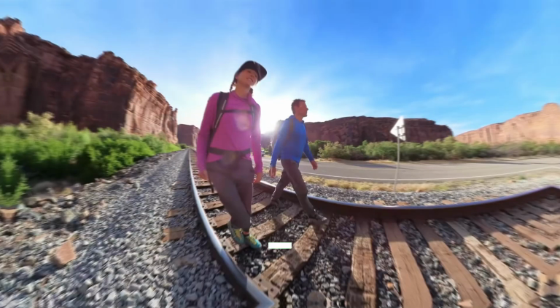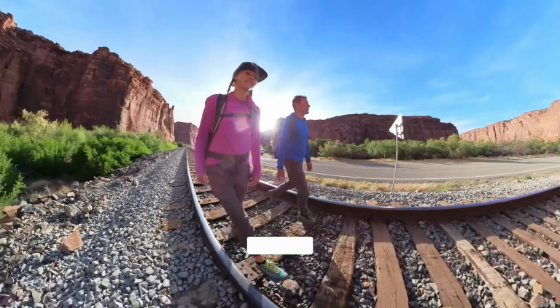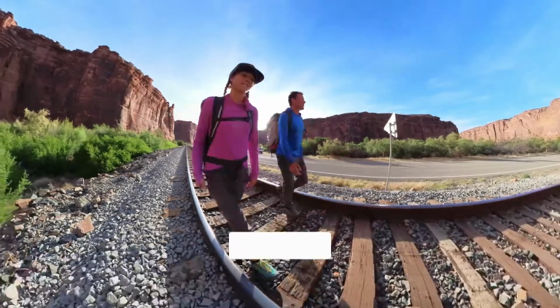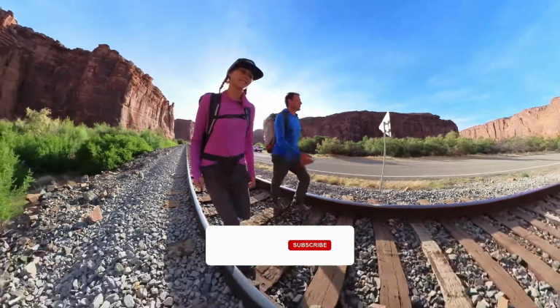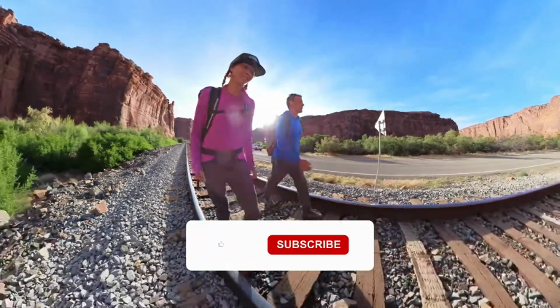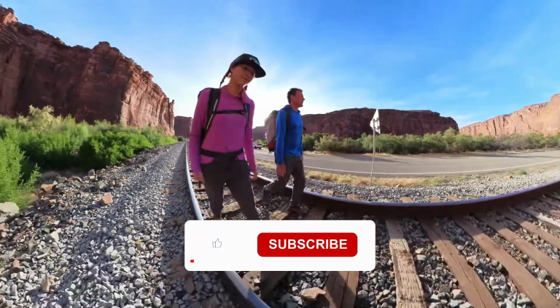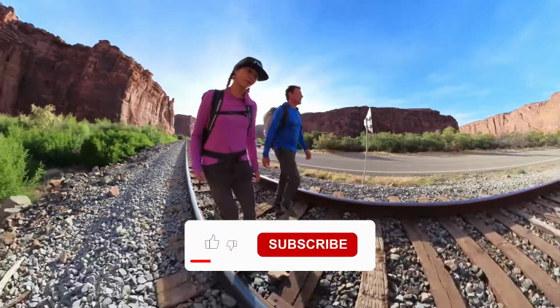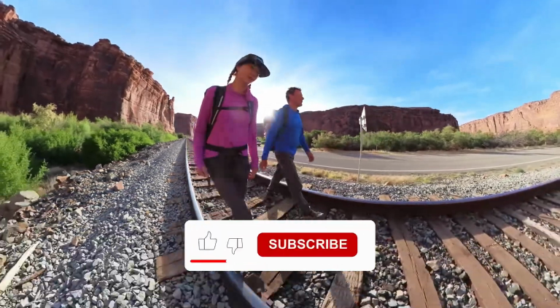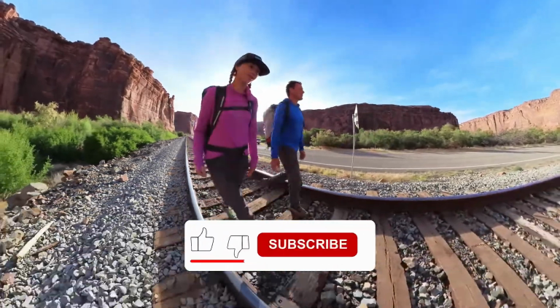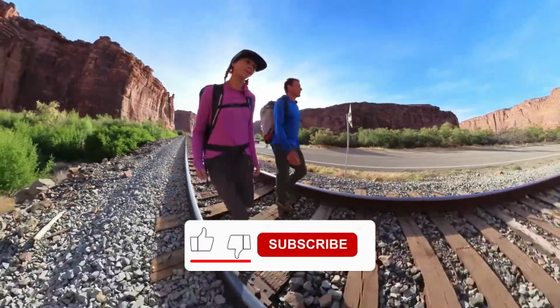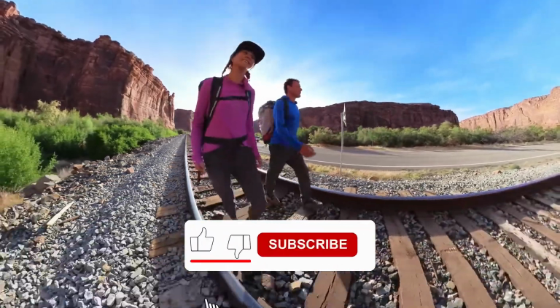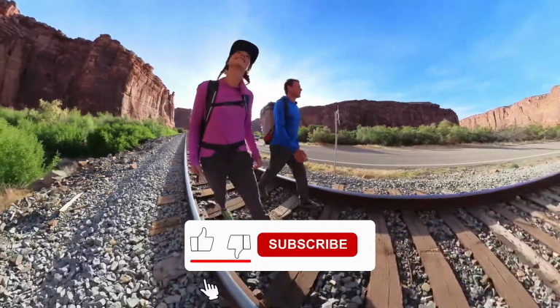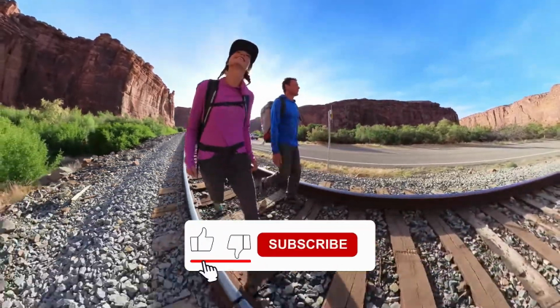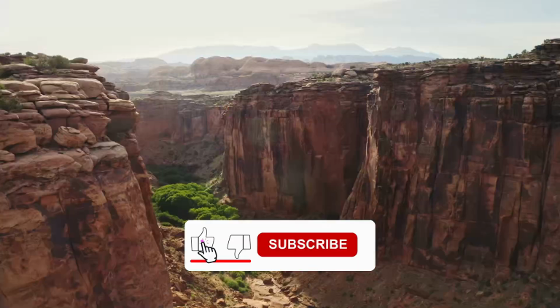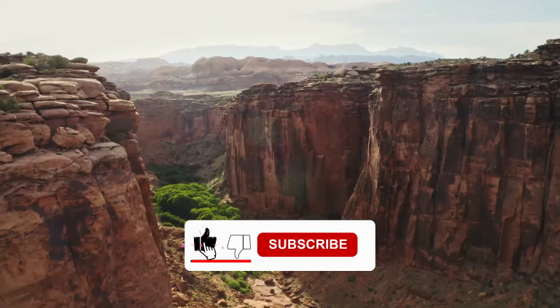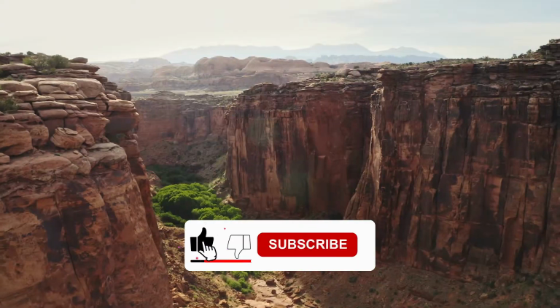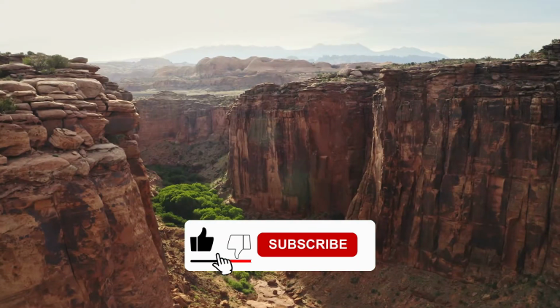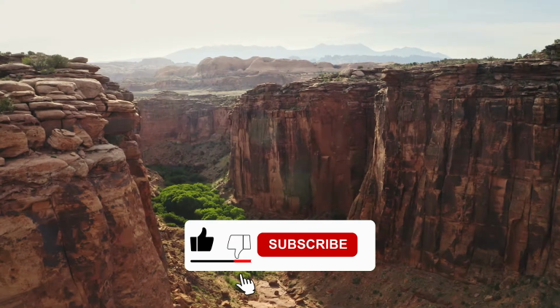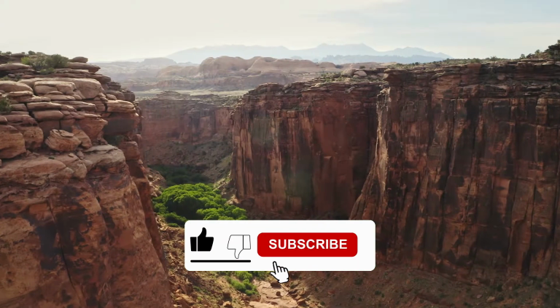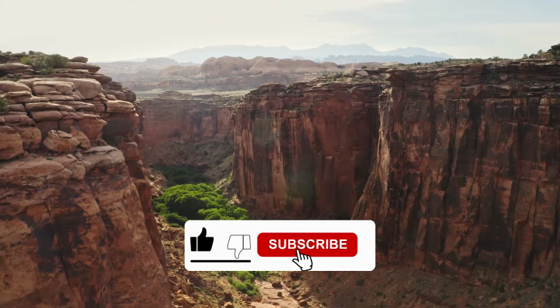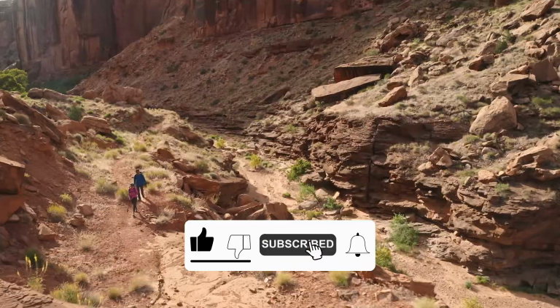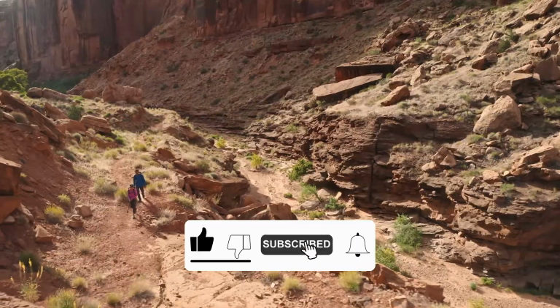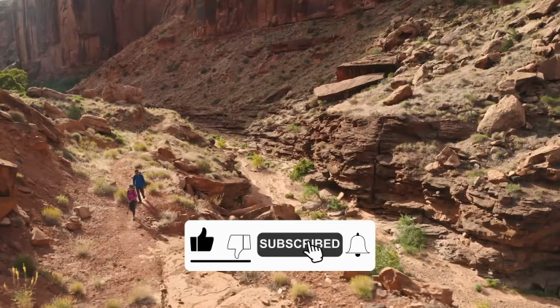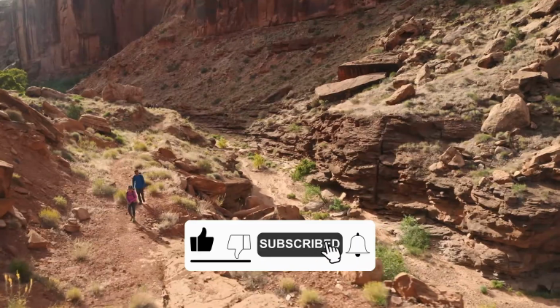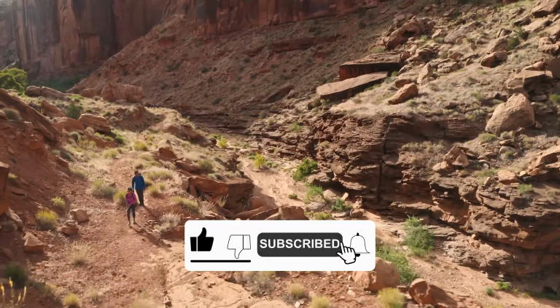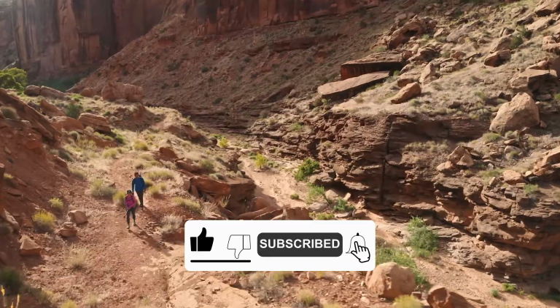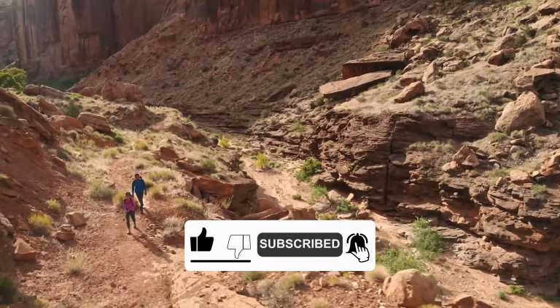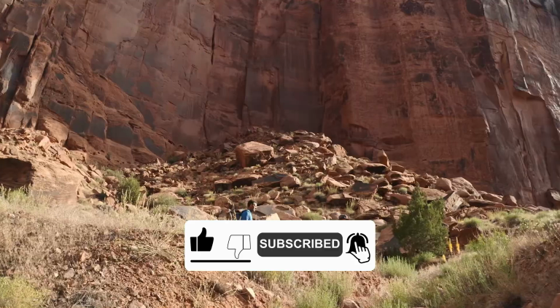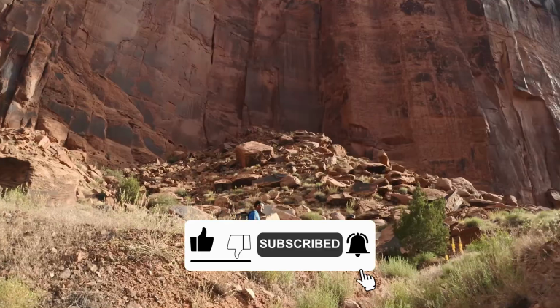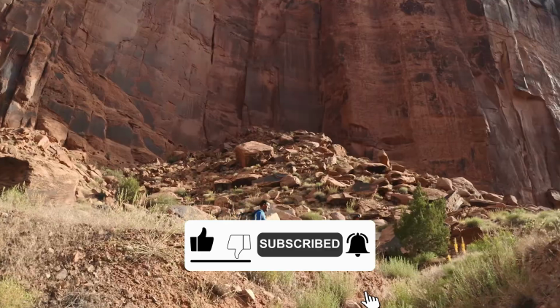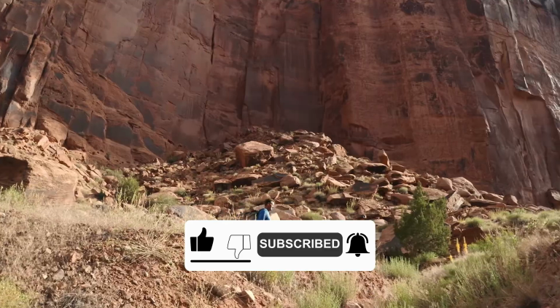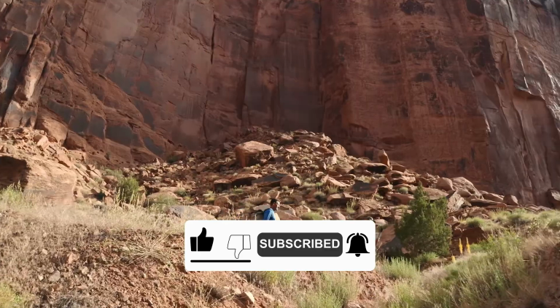And that's all for today, guys. Don't forget to like and subscribe if you enjoyed the content. Catch you in the next video!